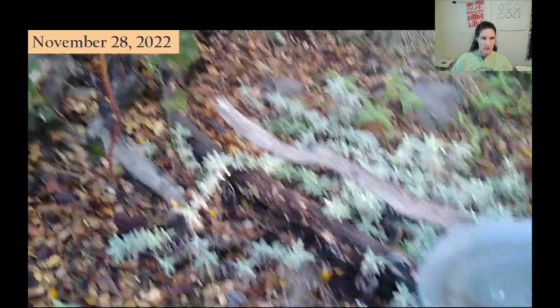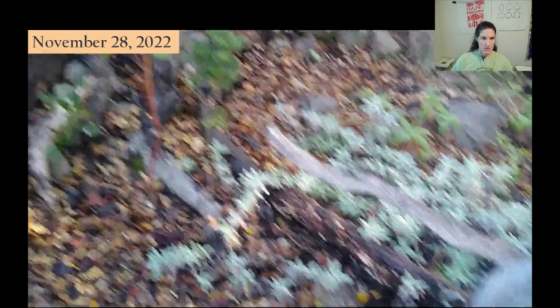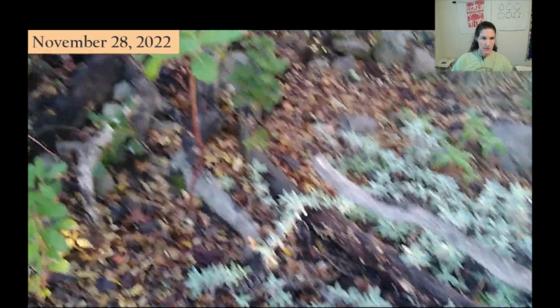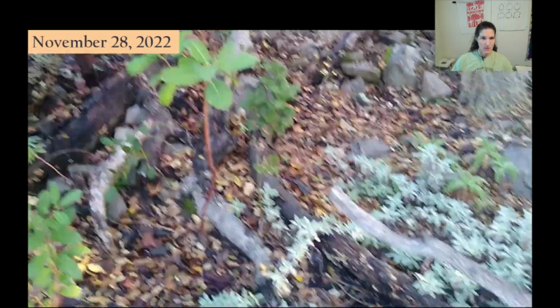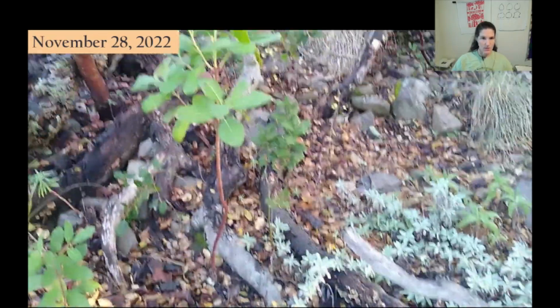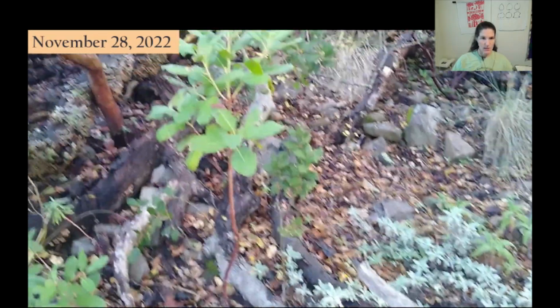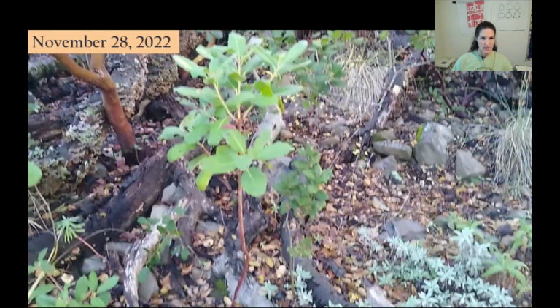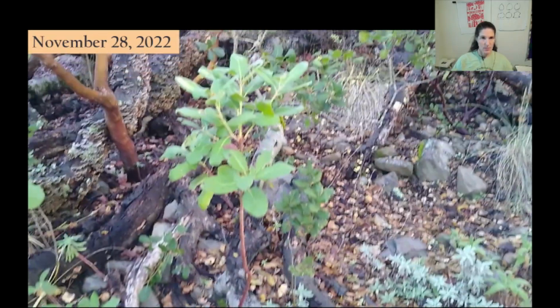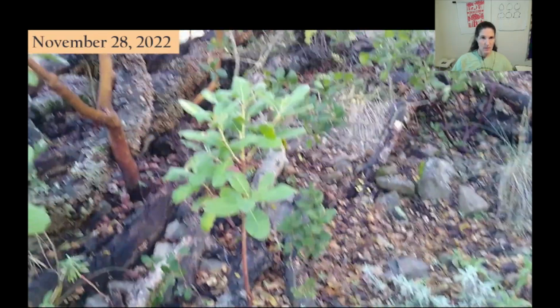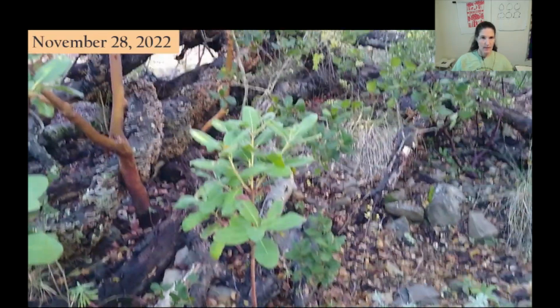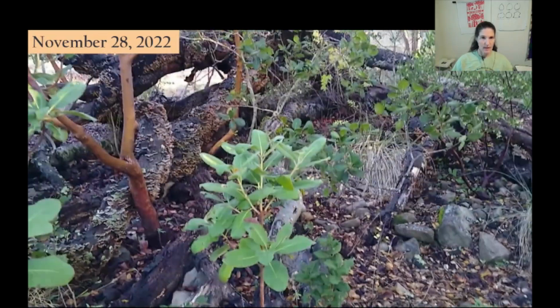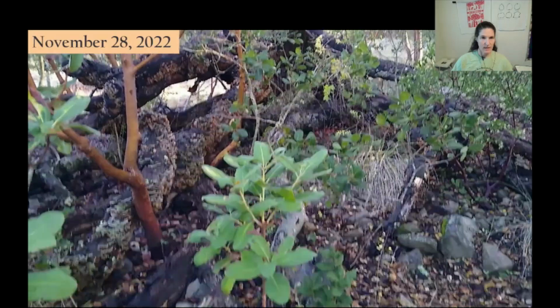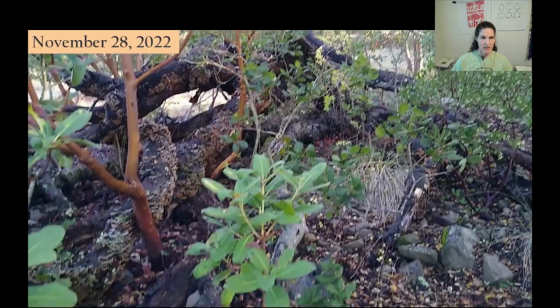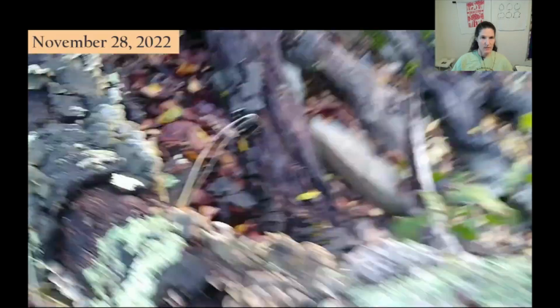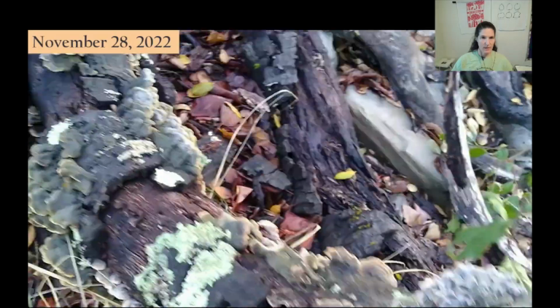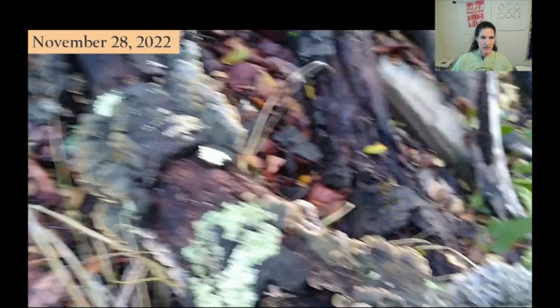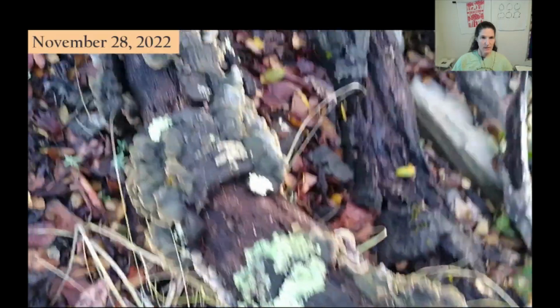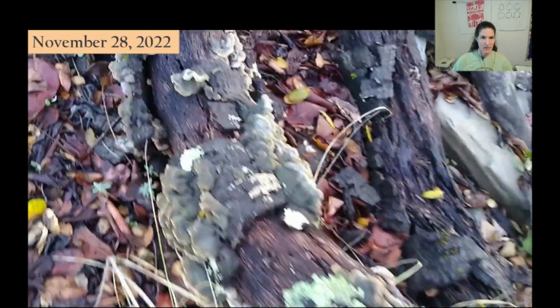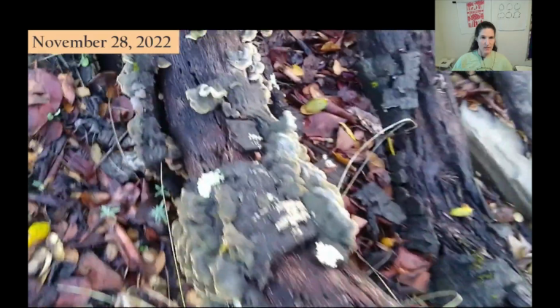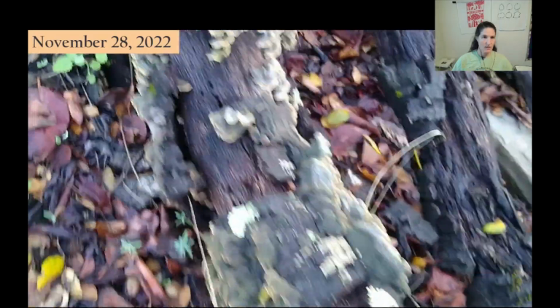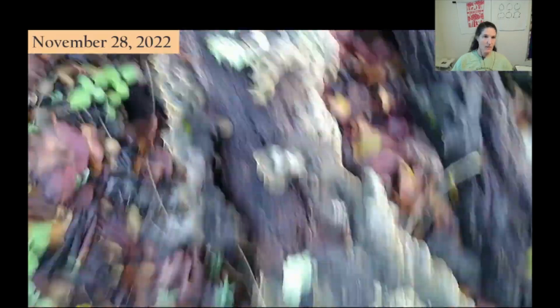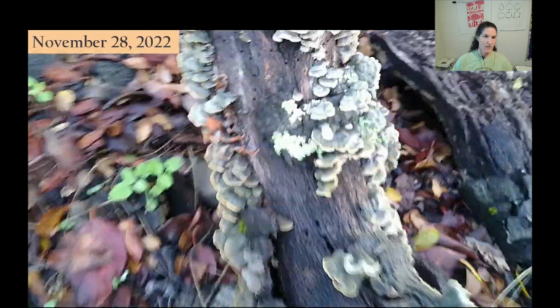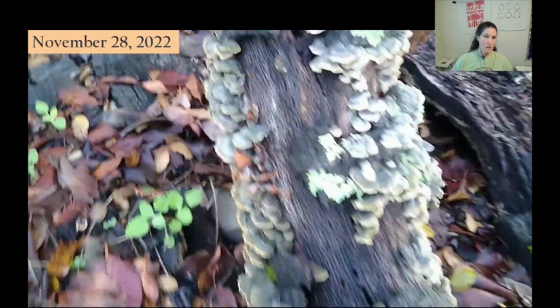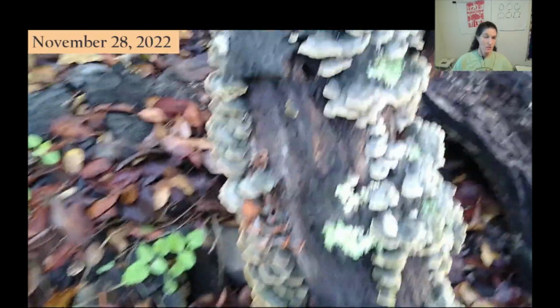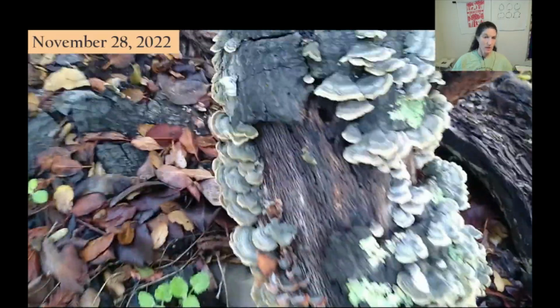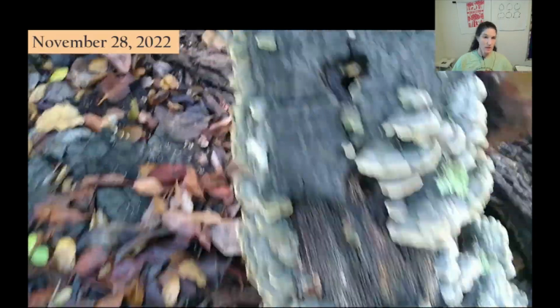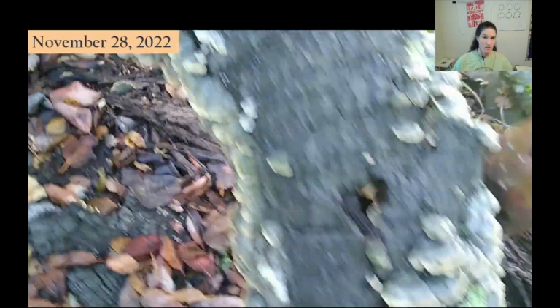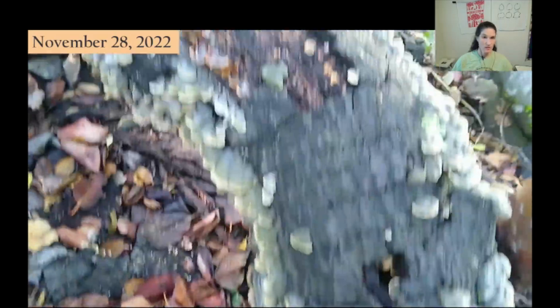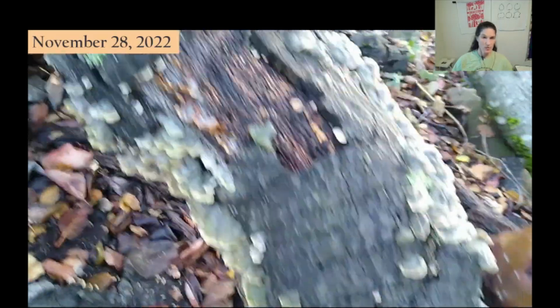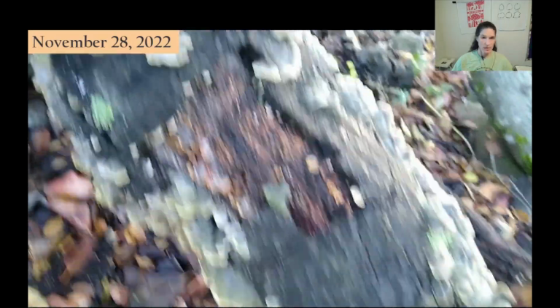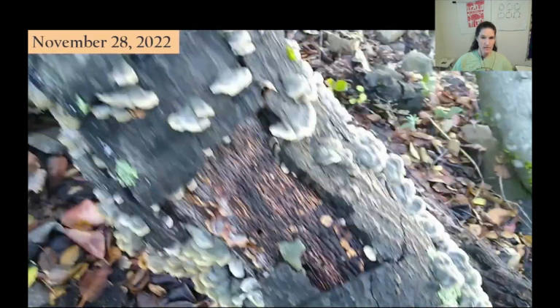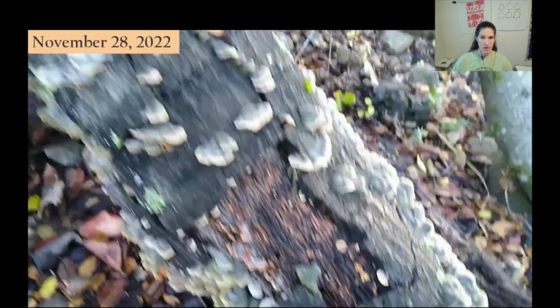In the foreground, you see the birdbath that I created using the original branches from the tree that had fallen.